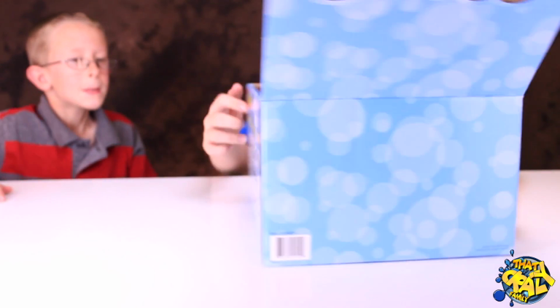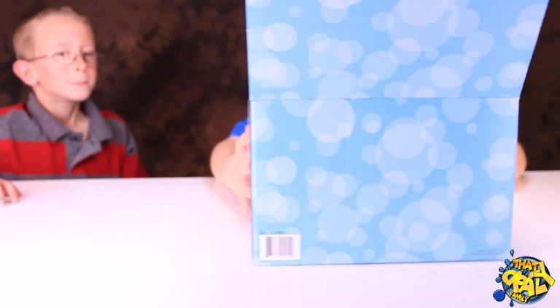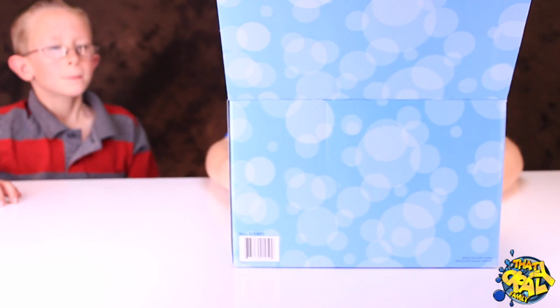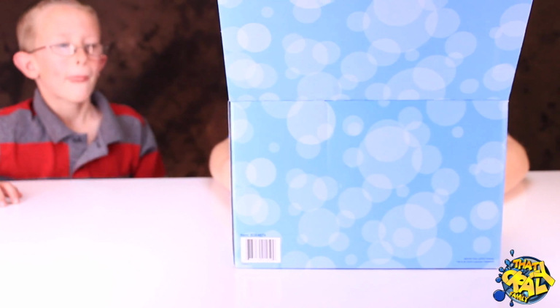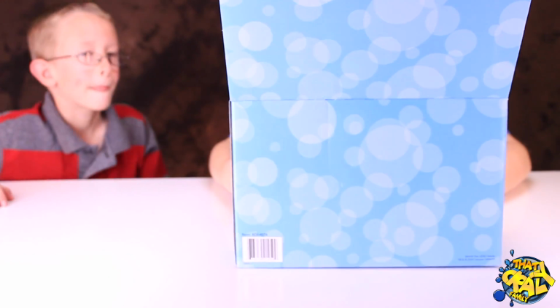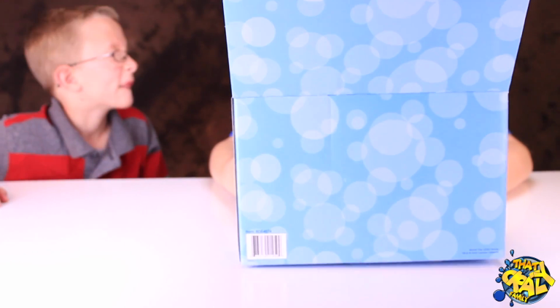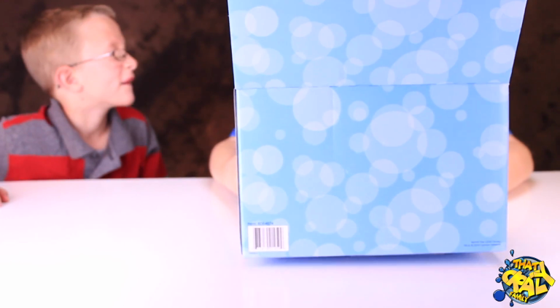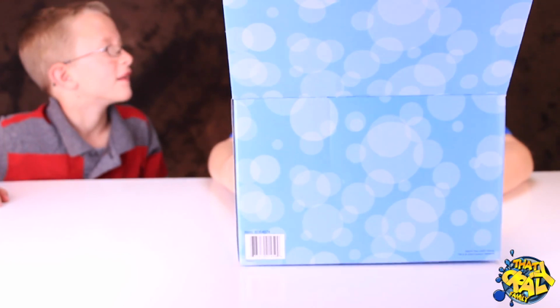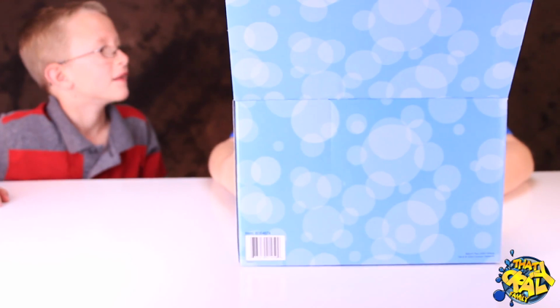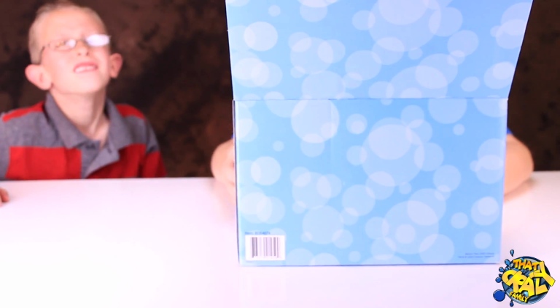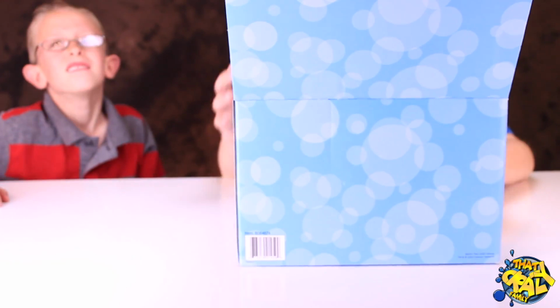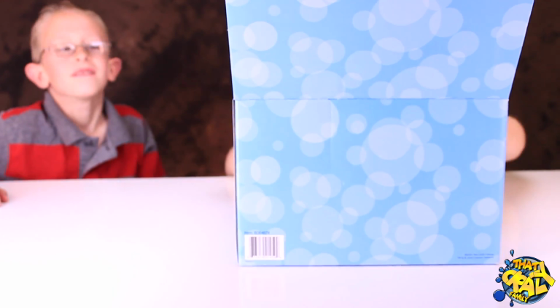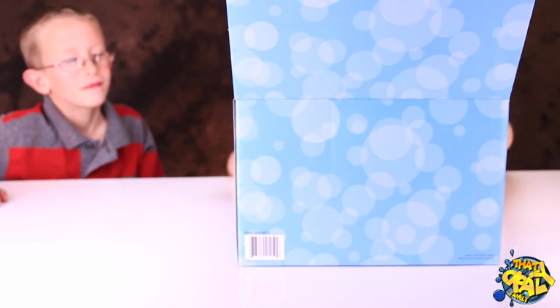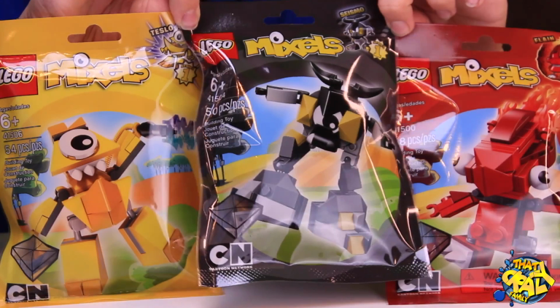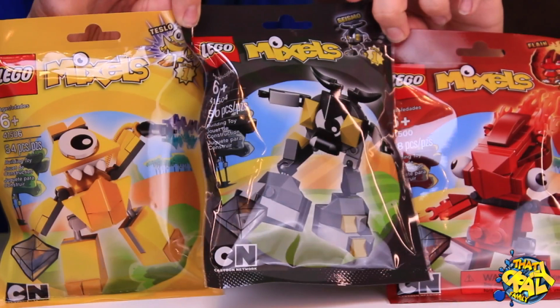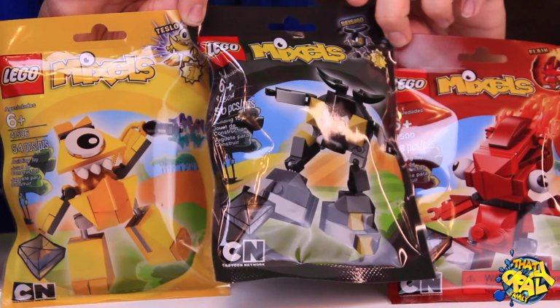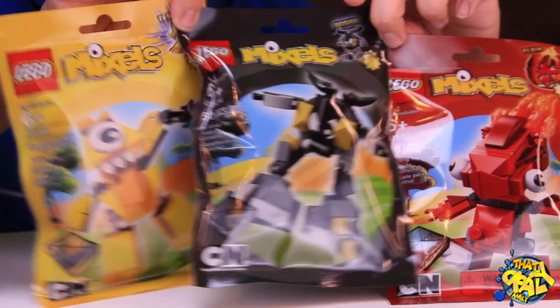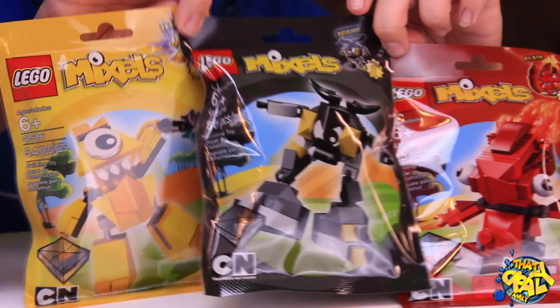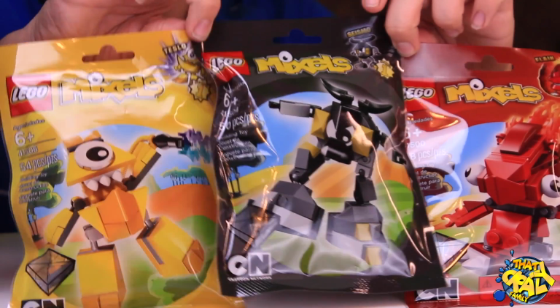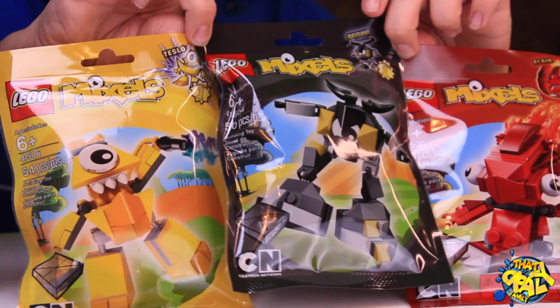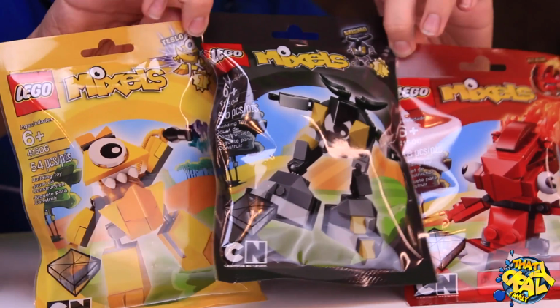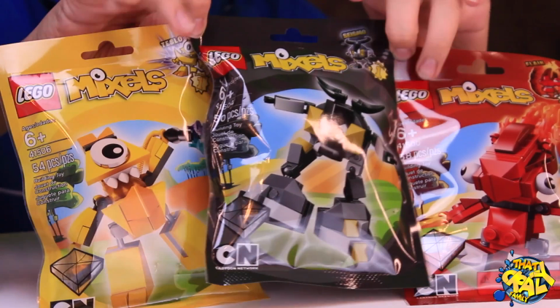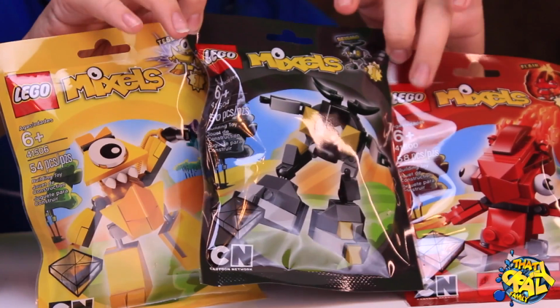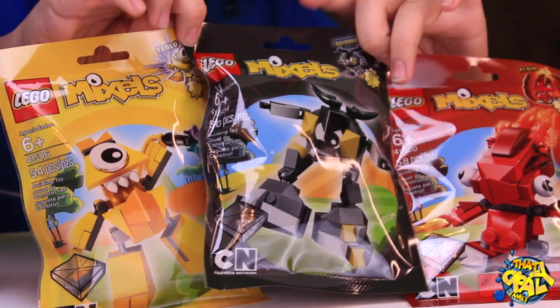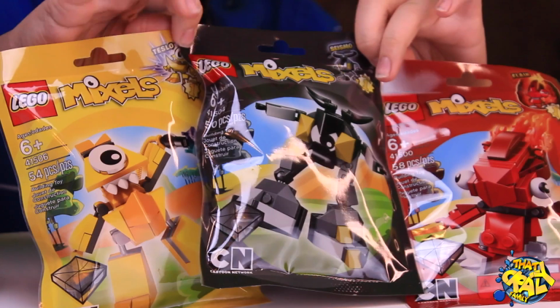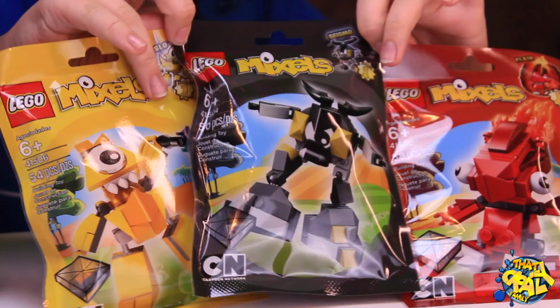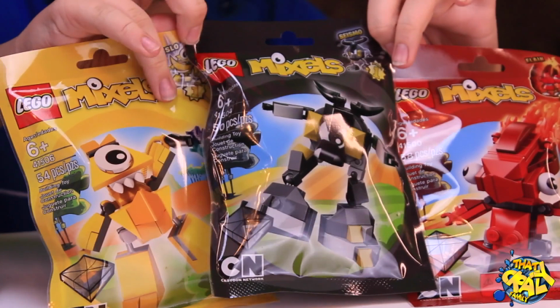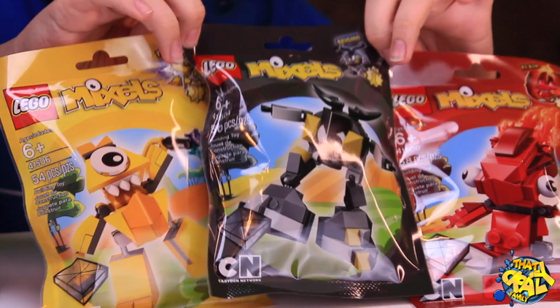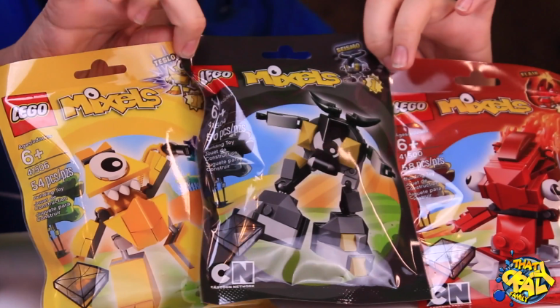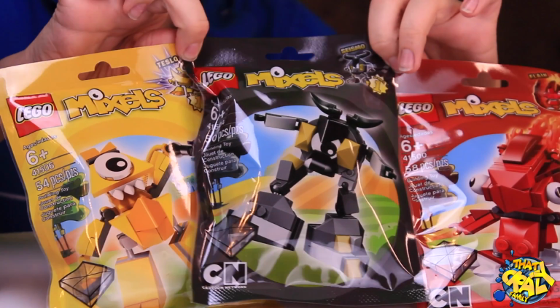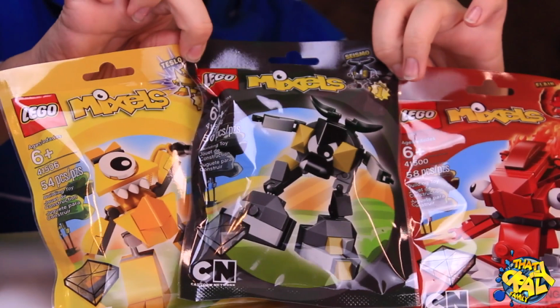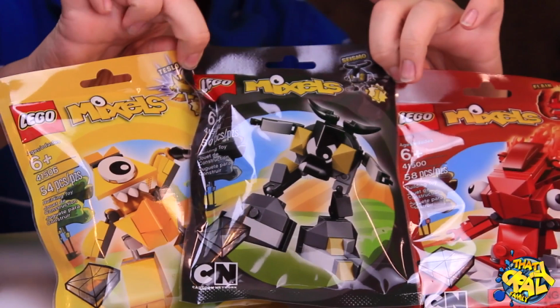Here's the back of the box — it just has a bunch of bubbles. Out of Series 1, I like these ones best: Teslo, Seismo, and Flame.